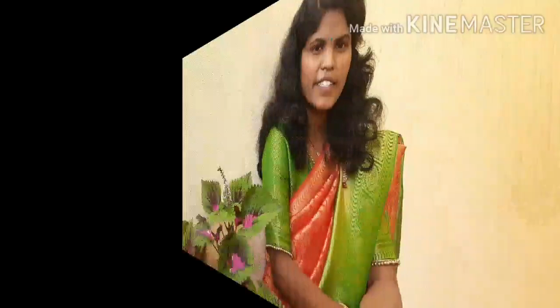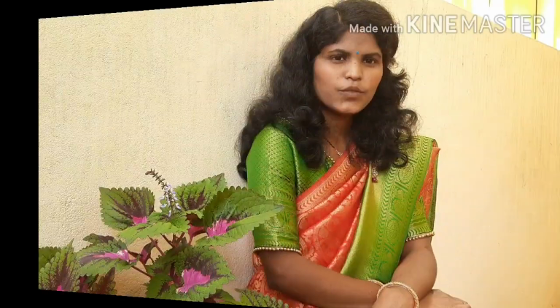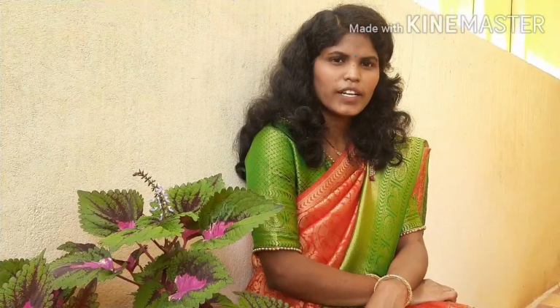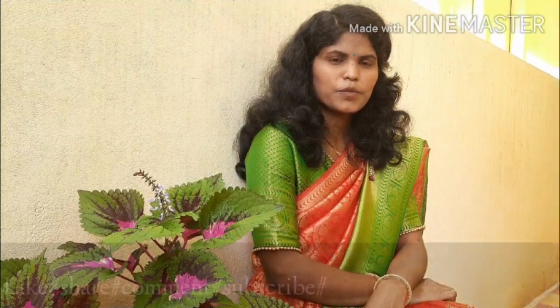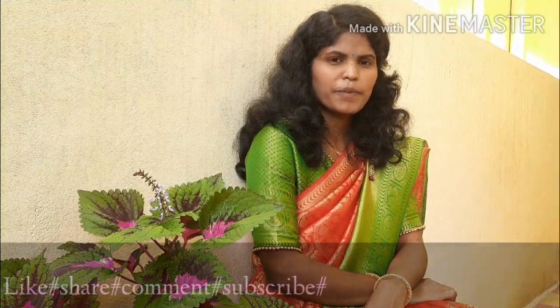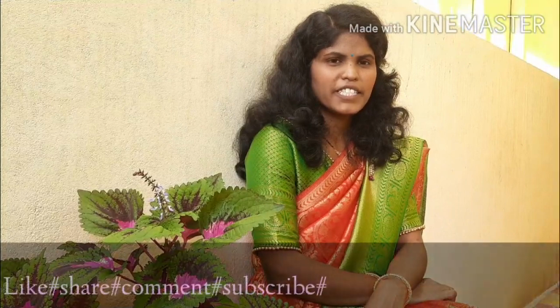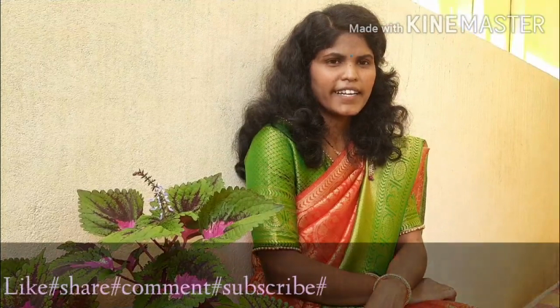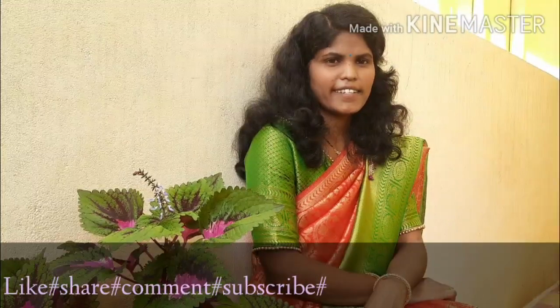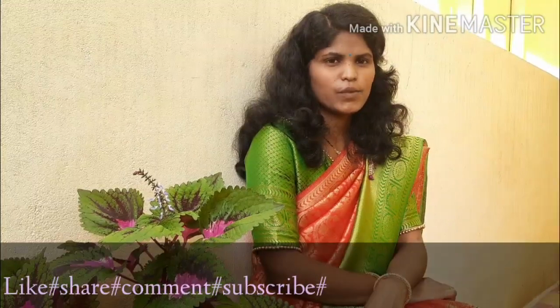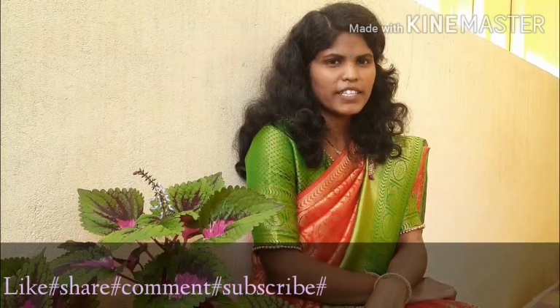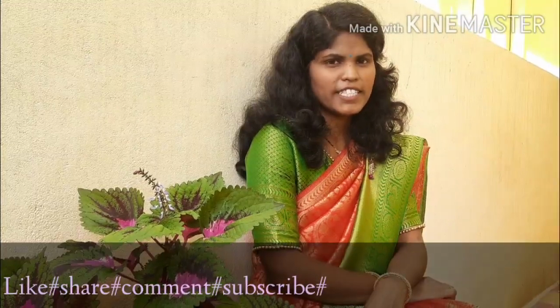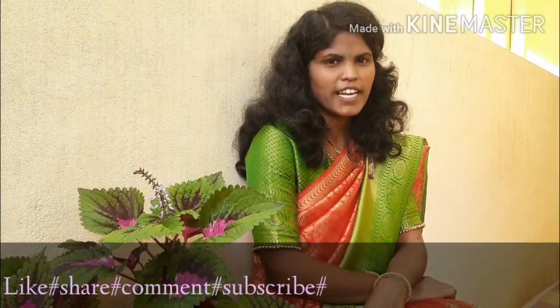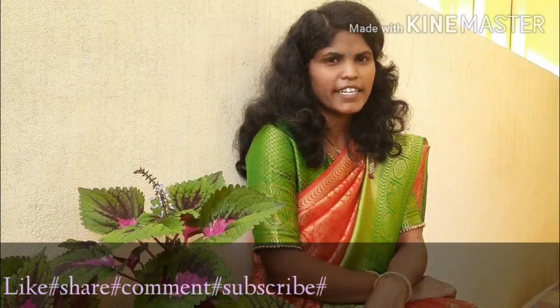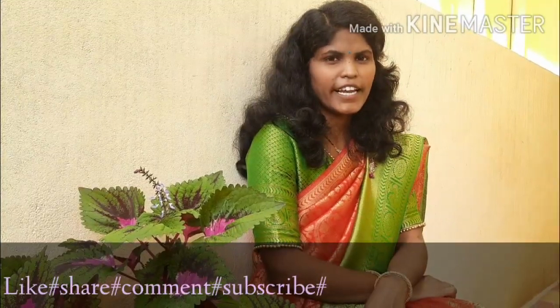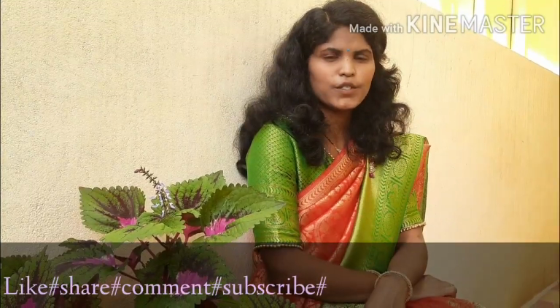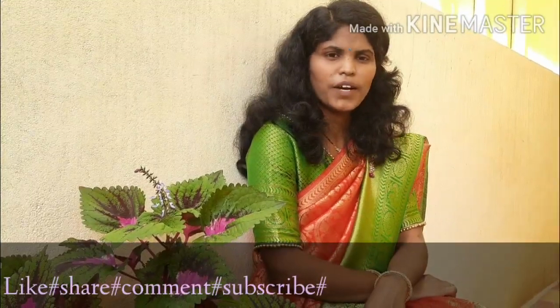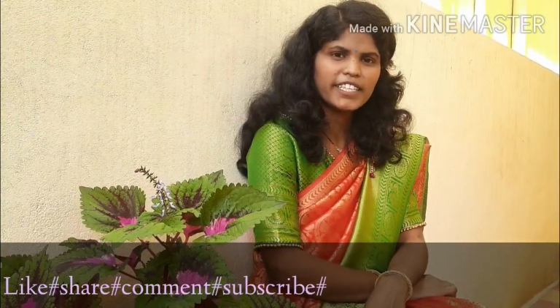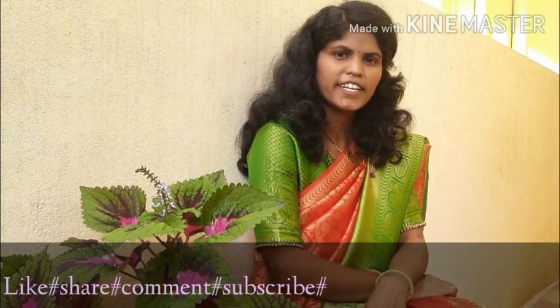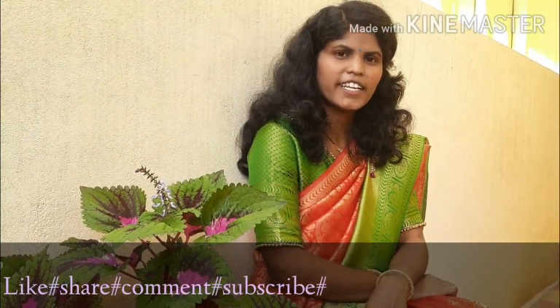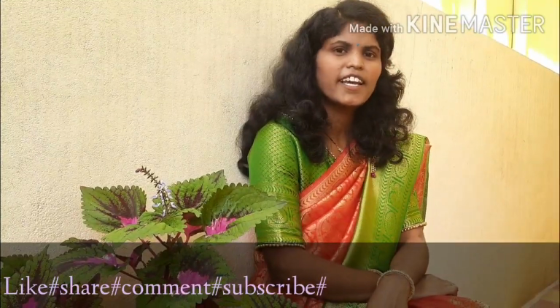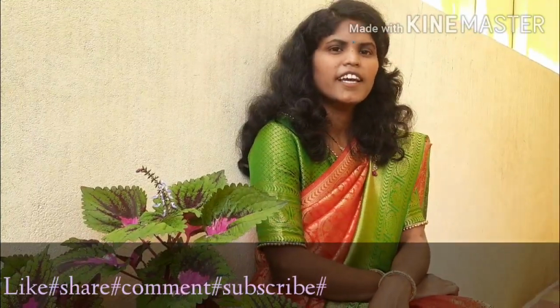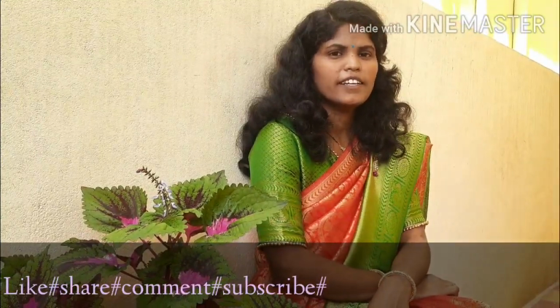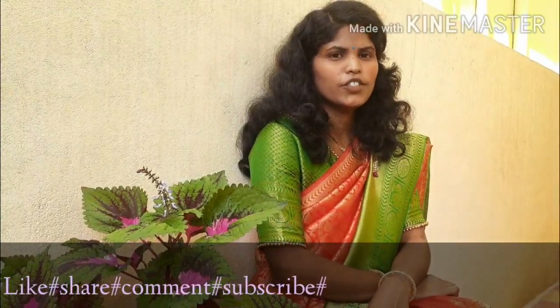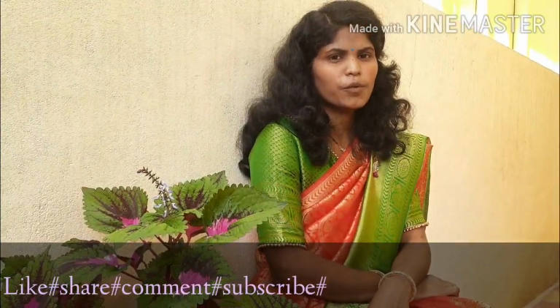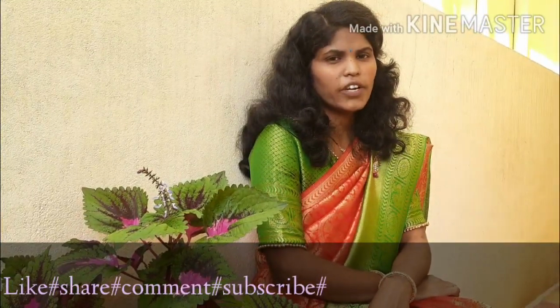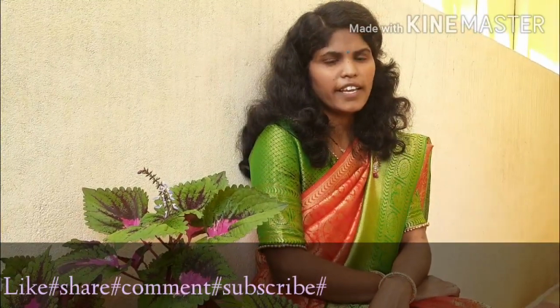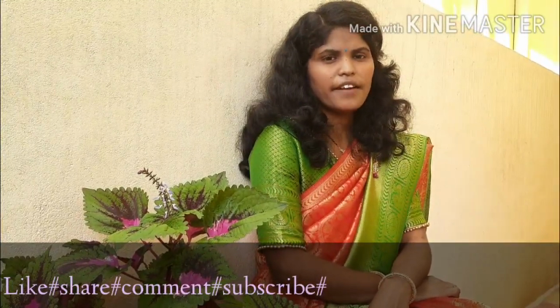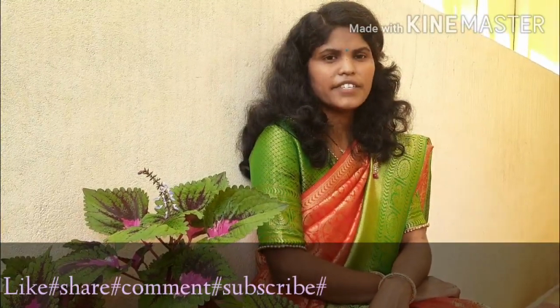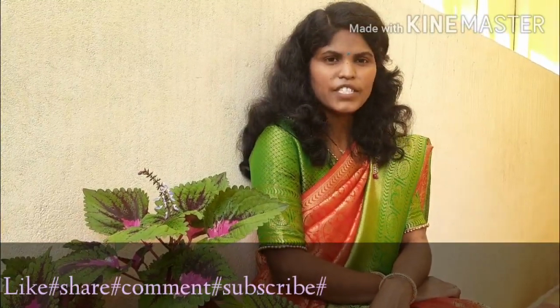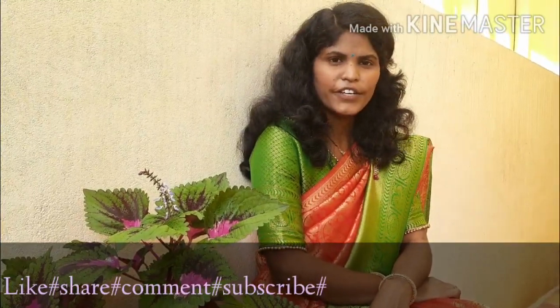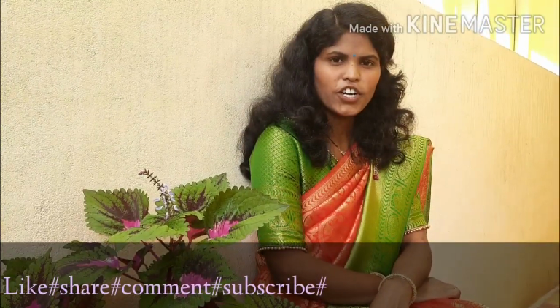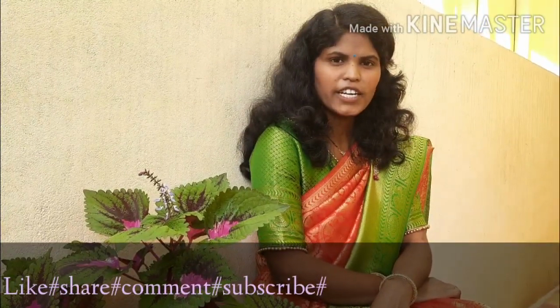Welcome to my channel, Swarthi Shine. I am Swarthi. This is my first video of my YouTube channel.